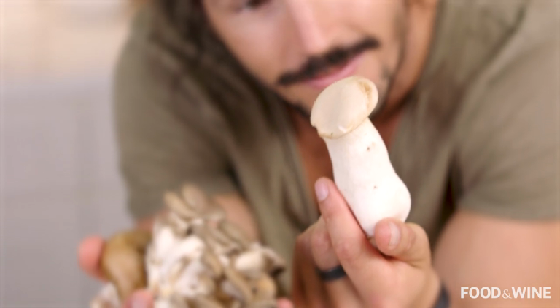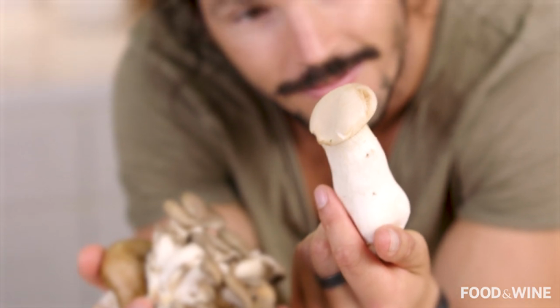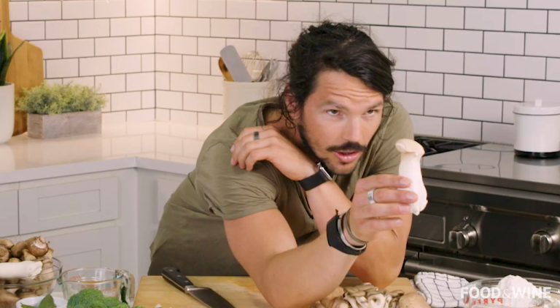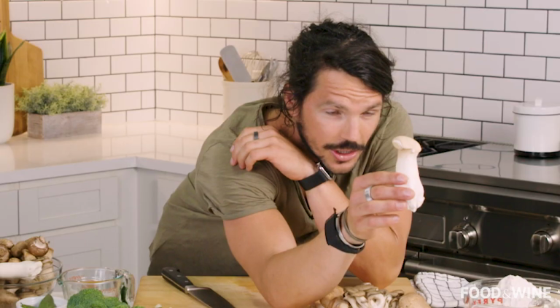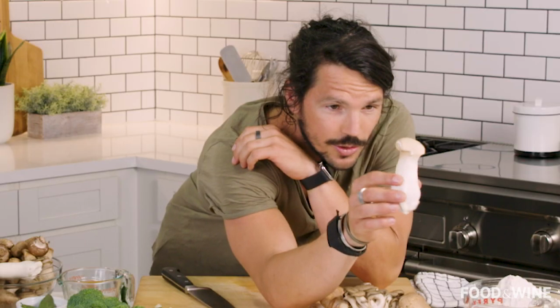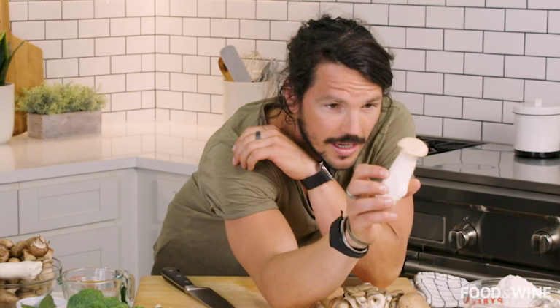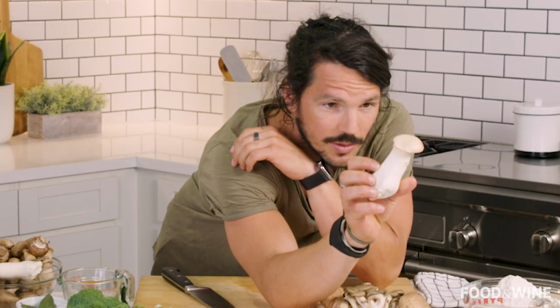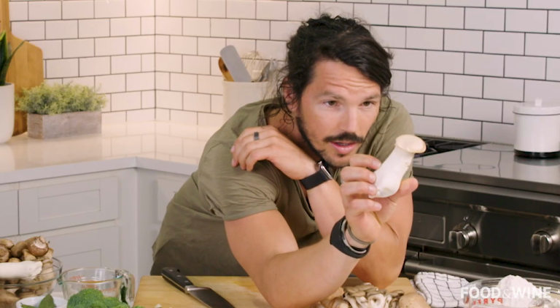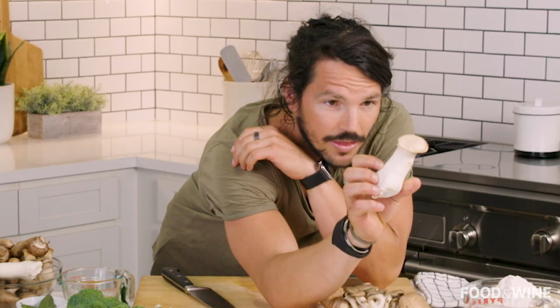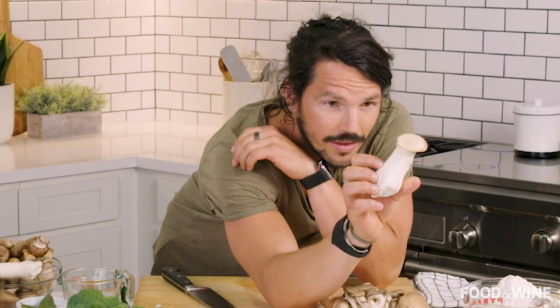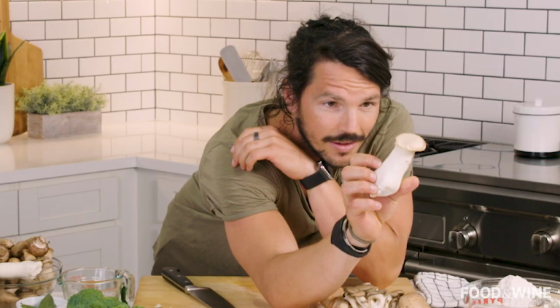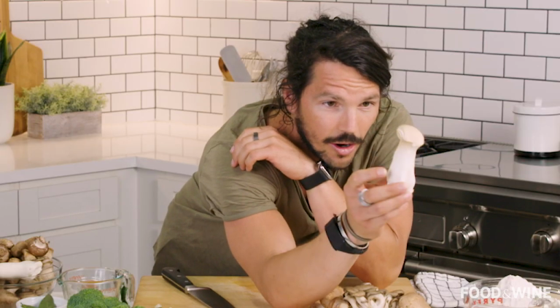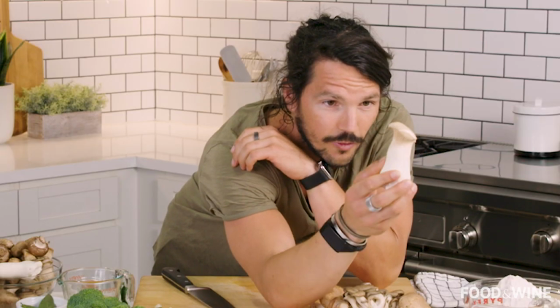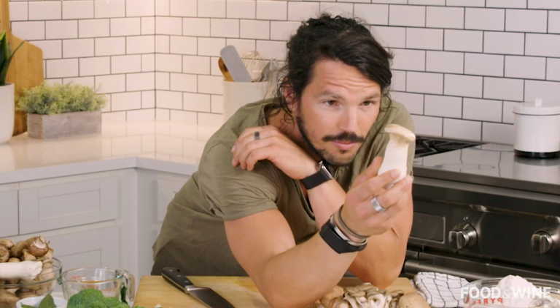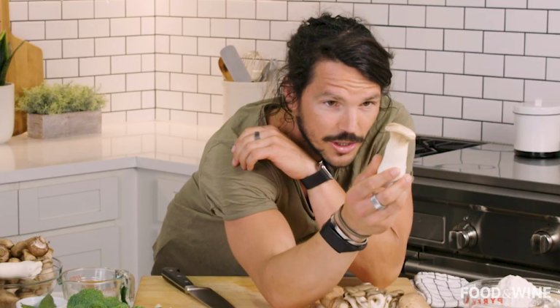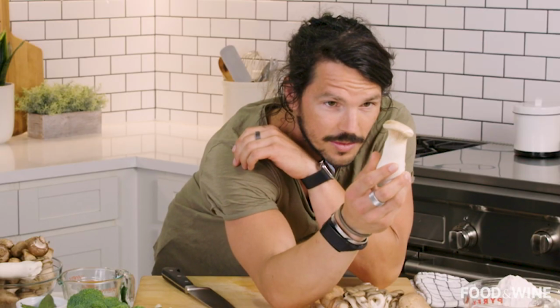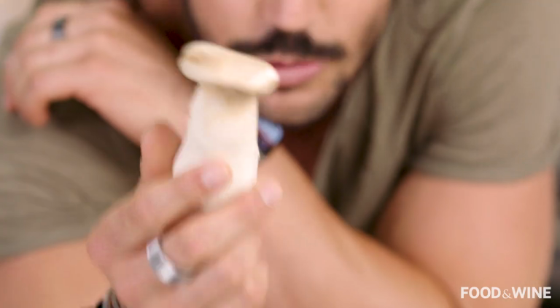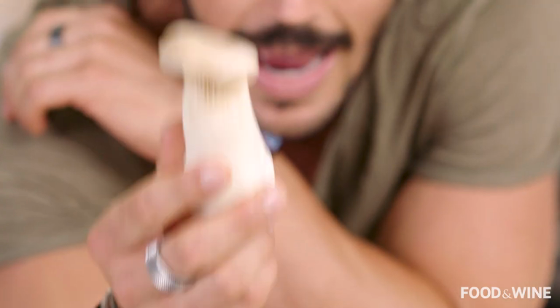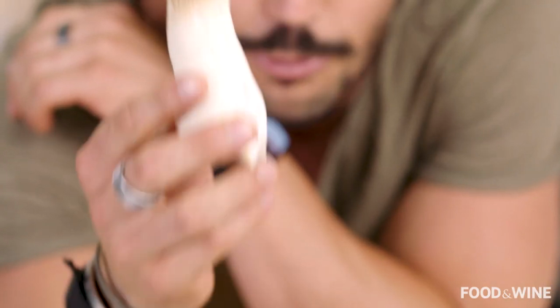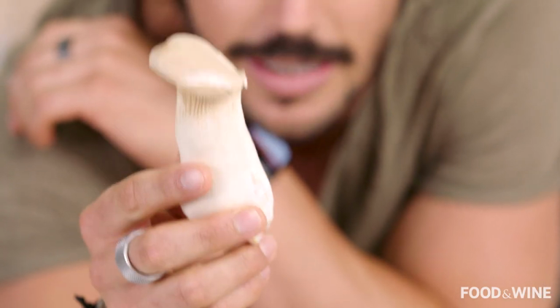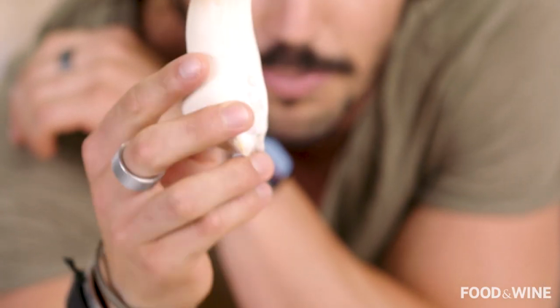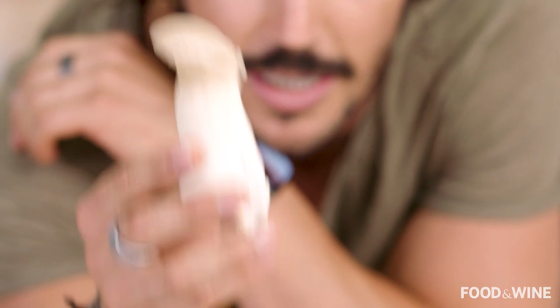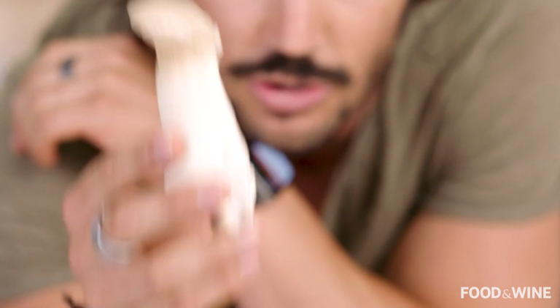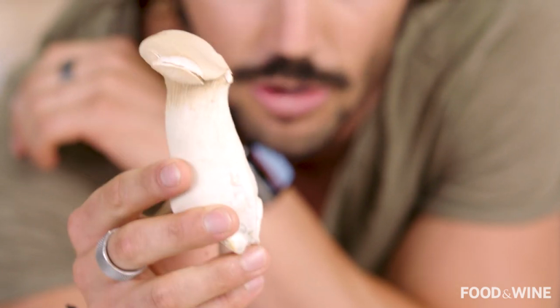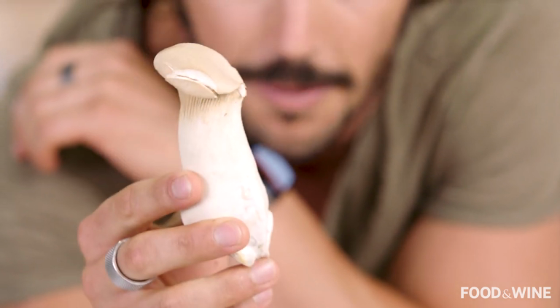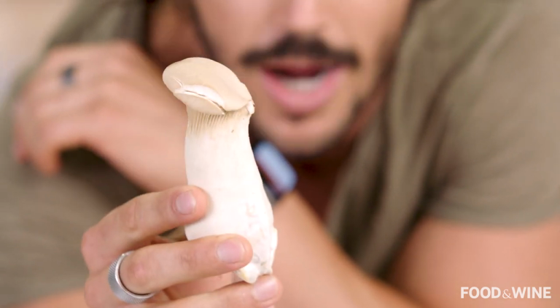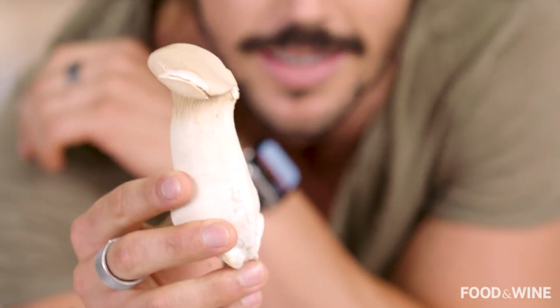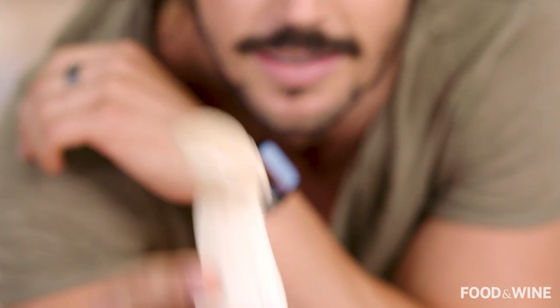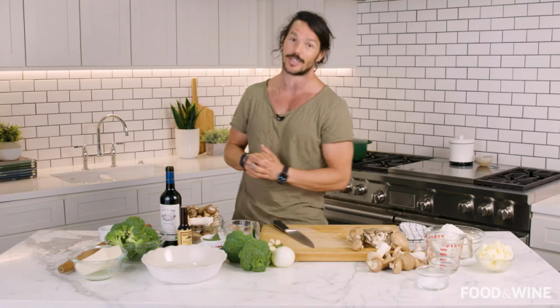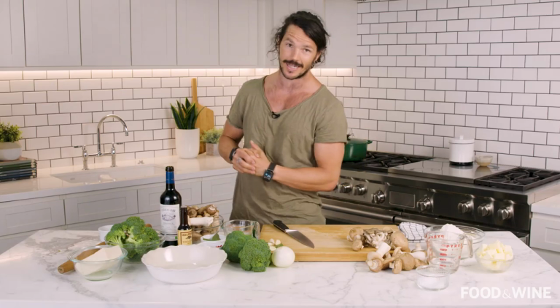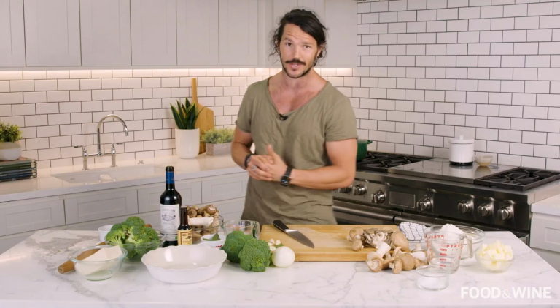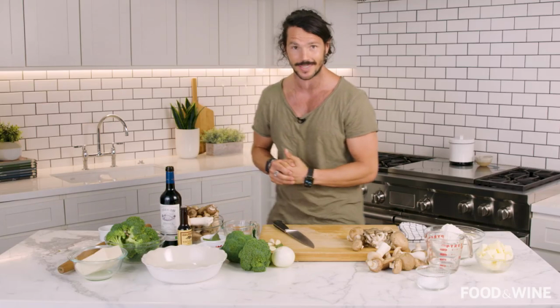Is that not the Chris Hemsworth of mushrooms? Look how pretty, big, strong and mighty it is. So let's get into it.